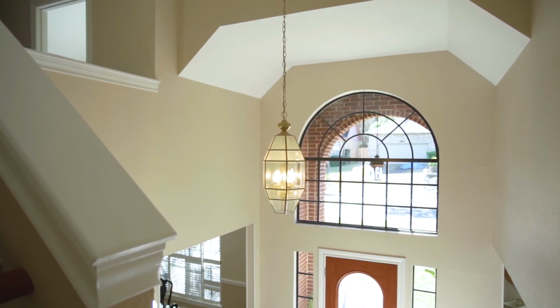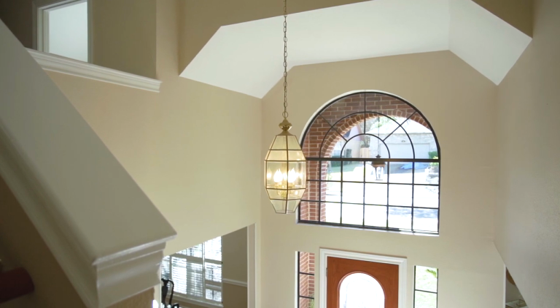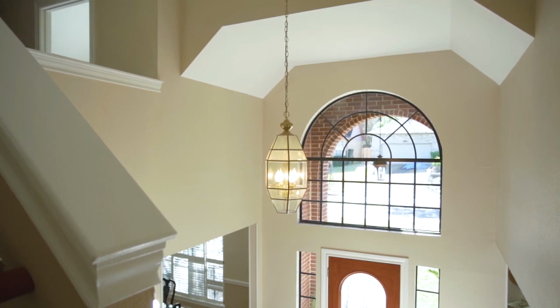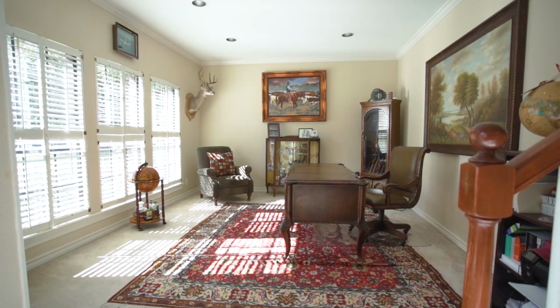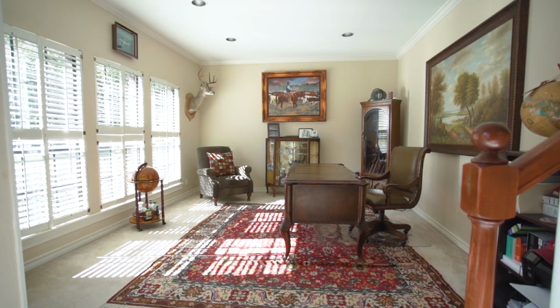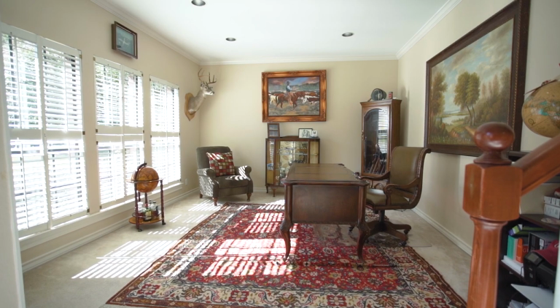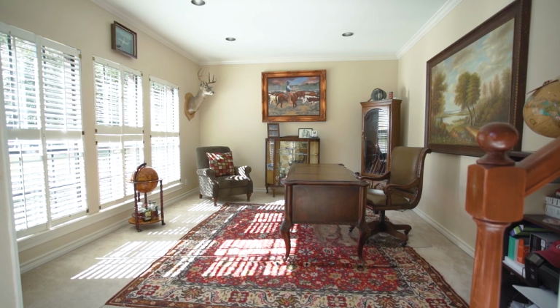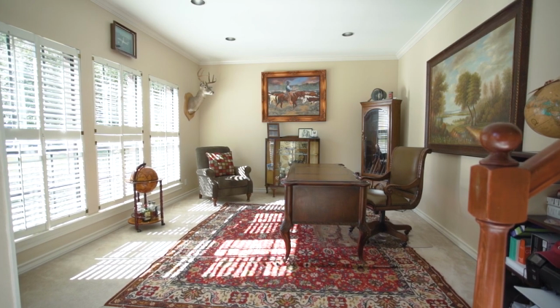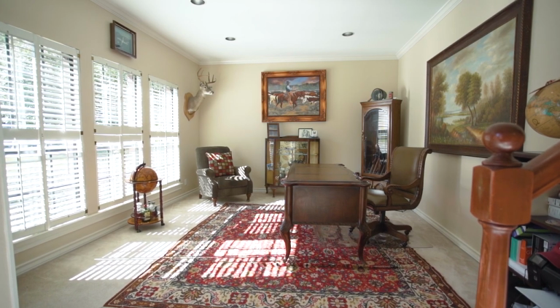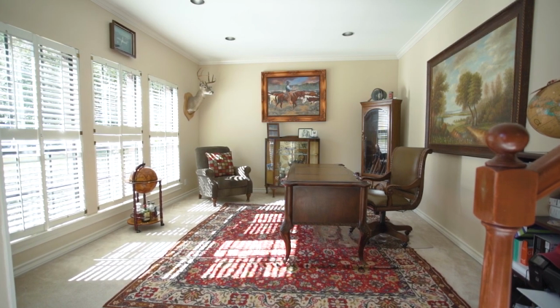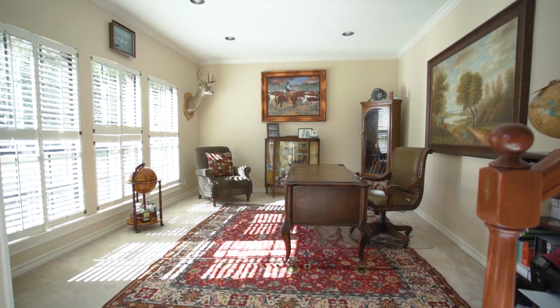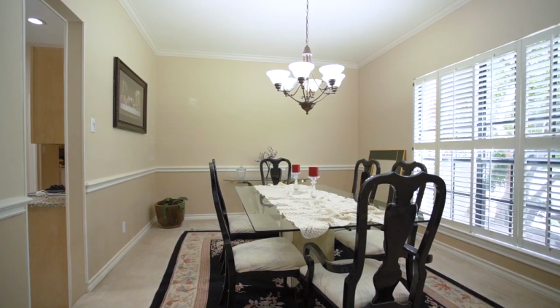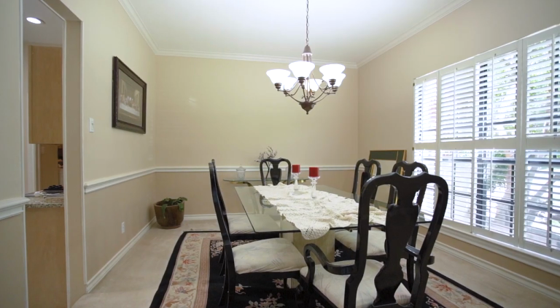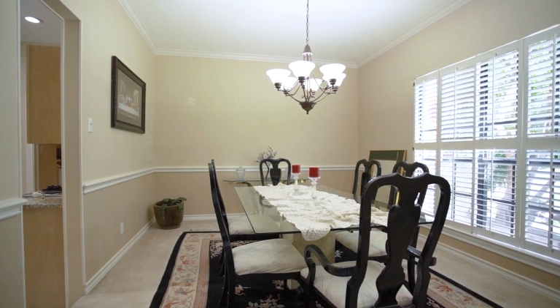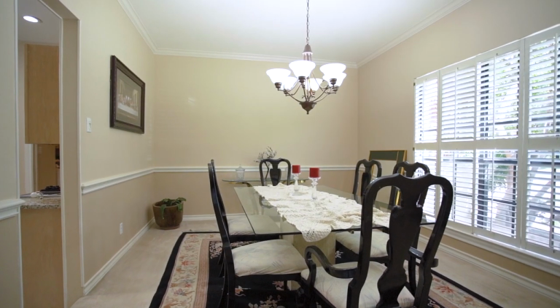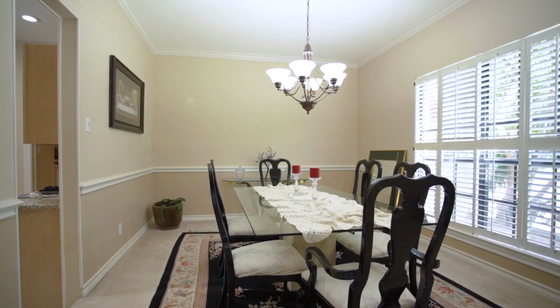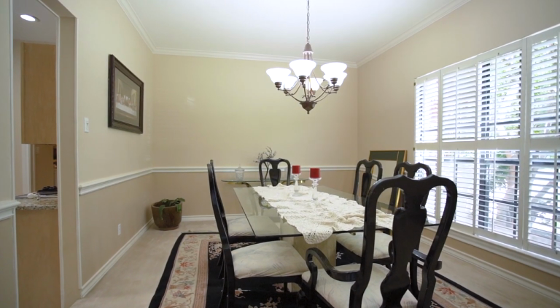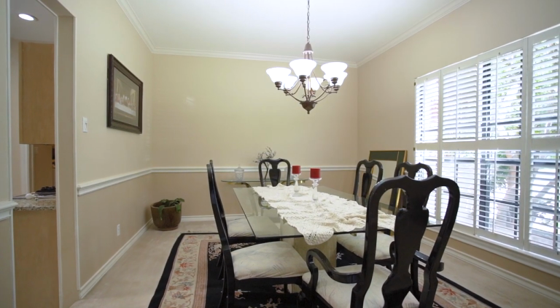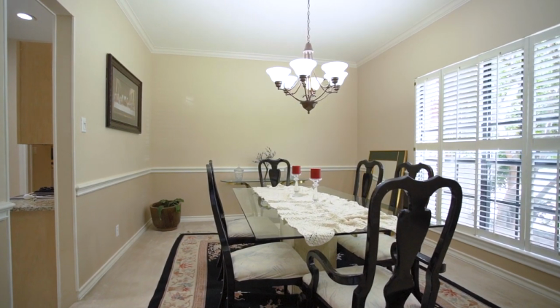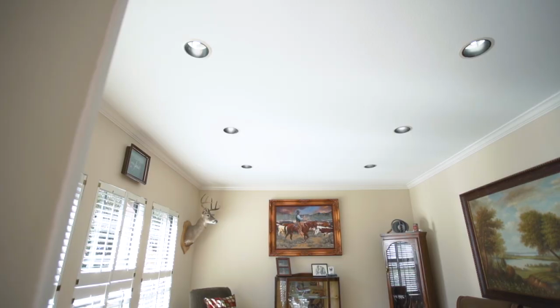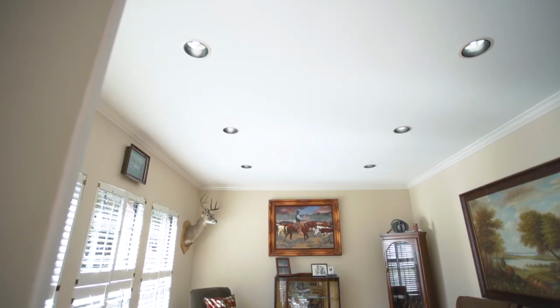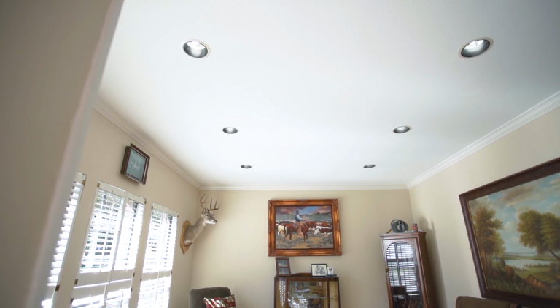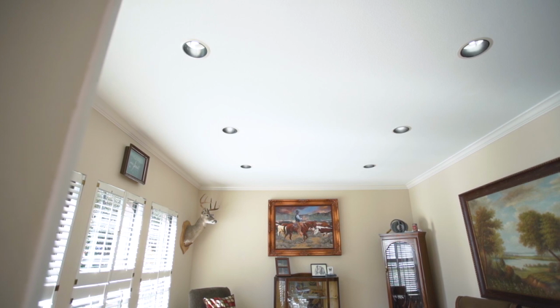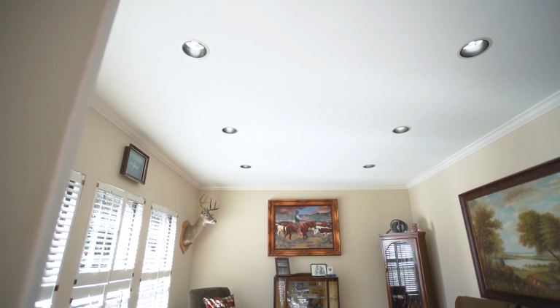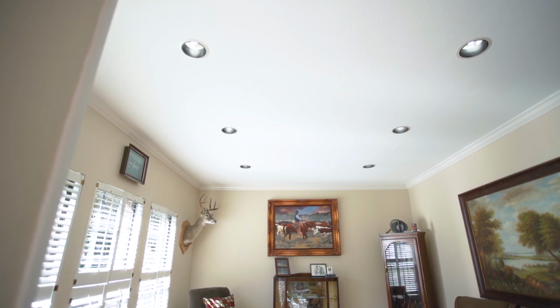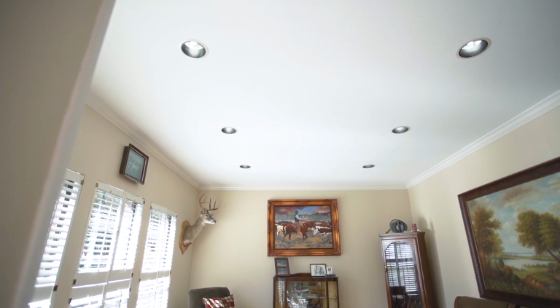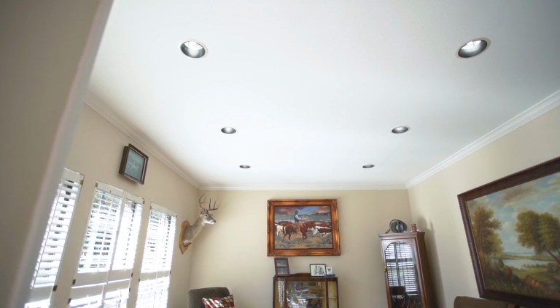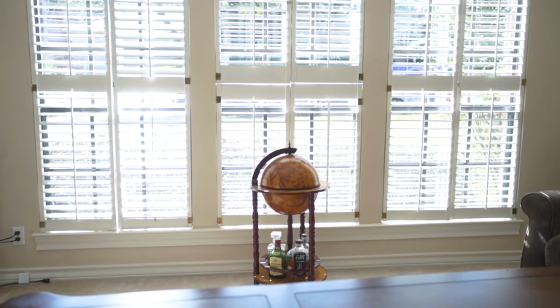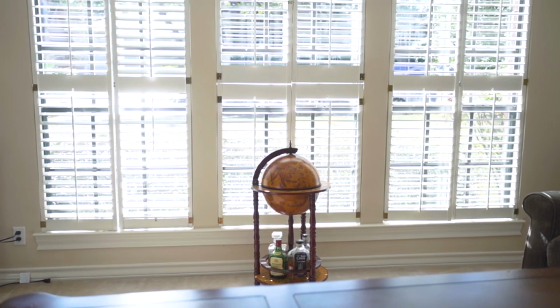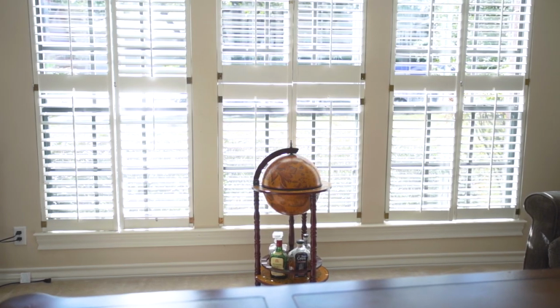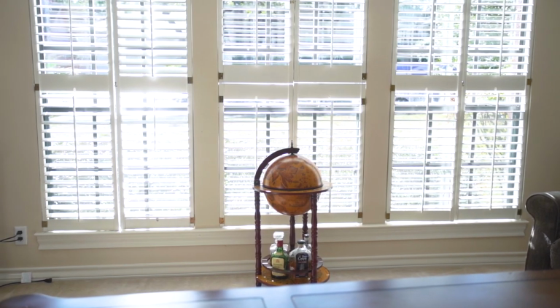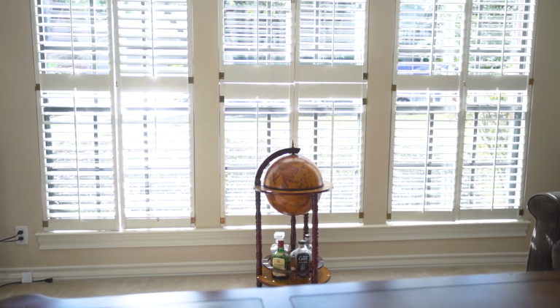Just off the grand entrance, you will find a large study and formal dining room, both featuring natural light, crown molding, and custom shutters.